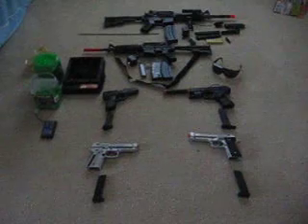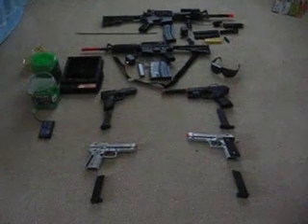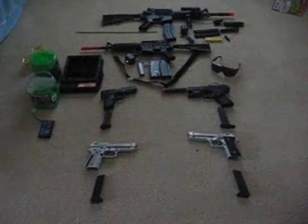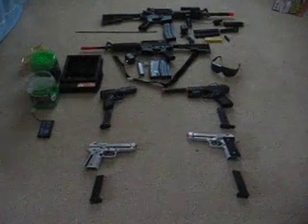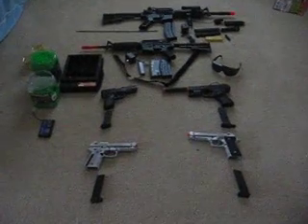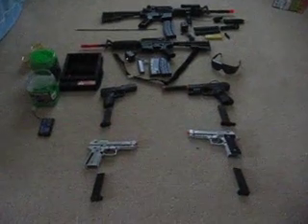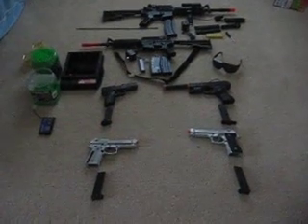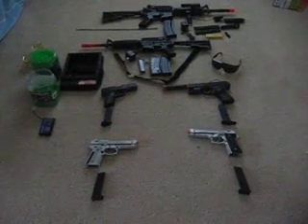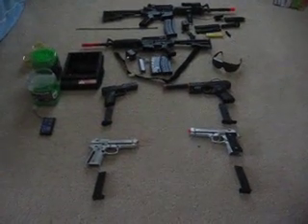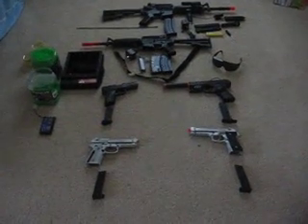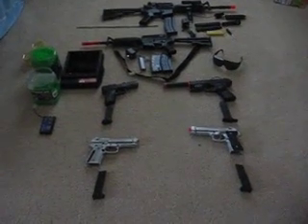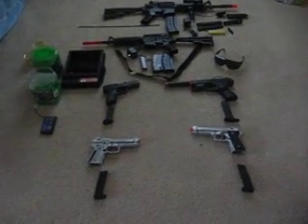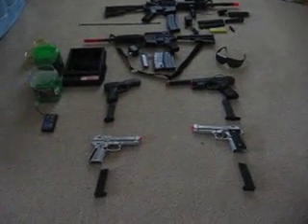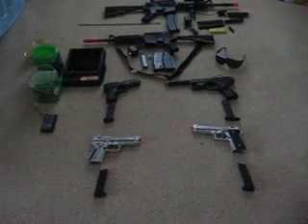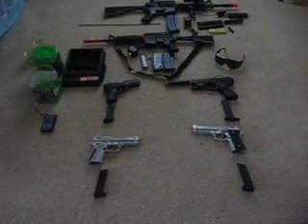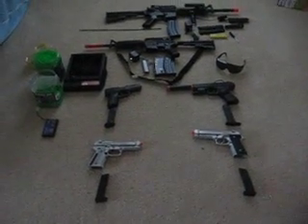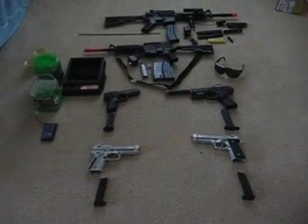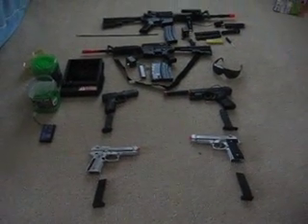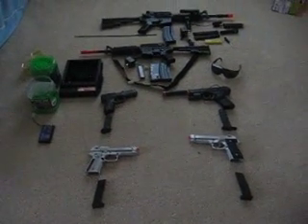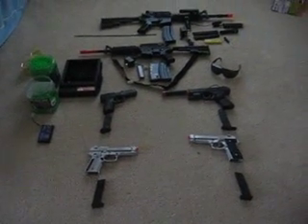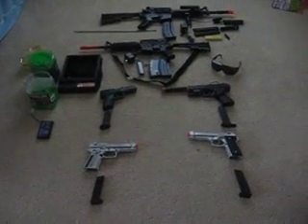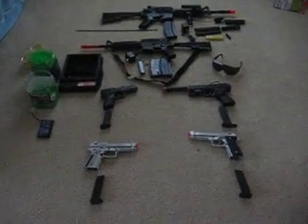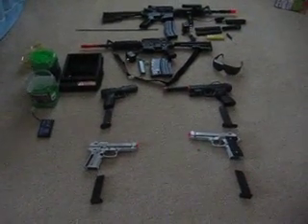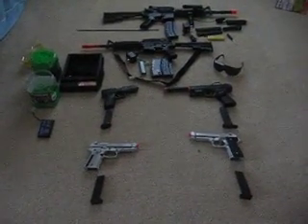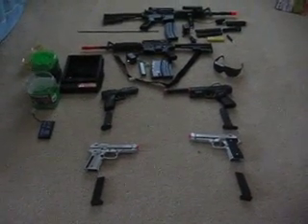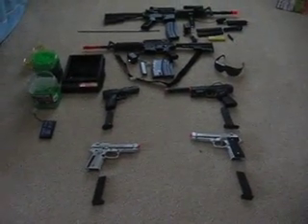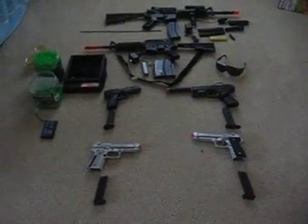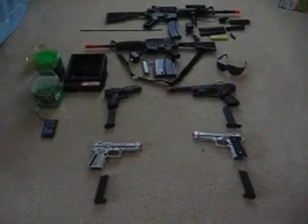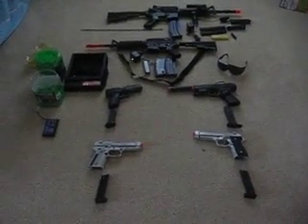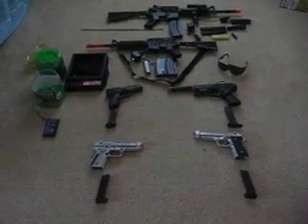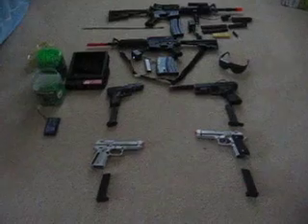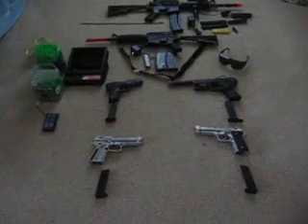Hello YouTube, this is my Airsoft collection. I'm going to start with the big guns and those are pistols.